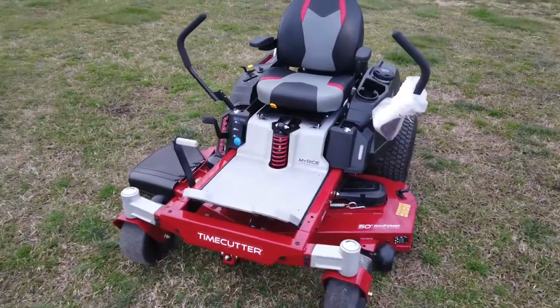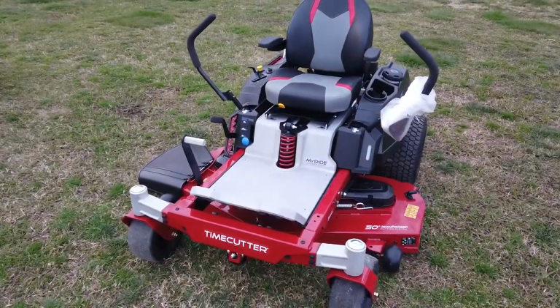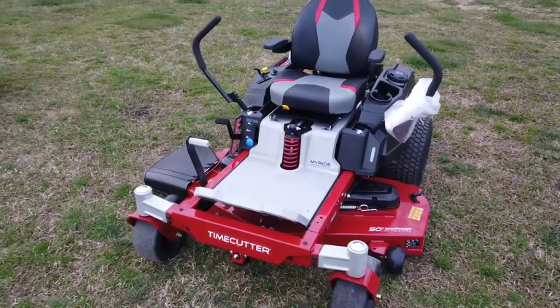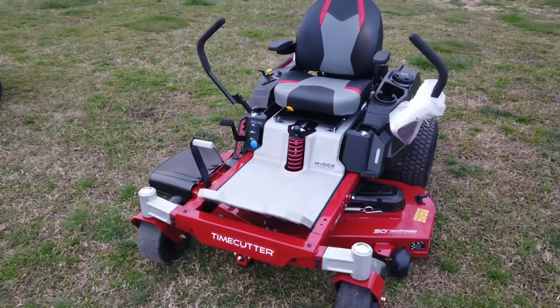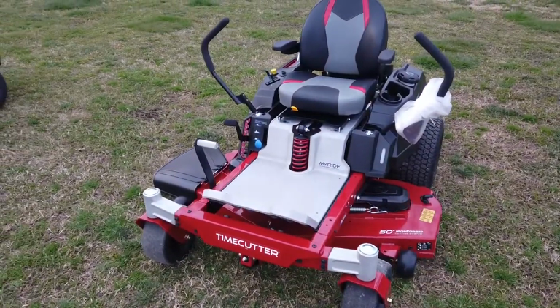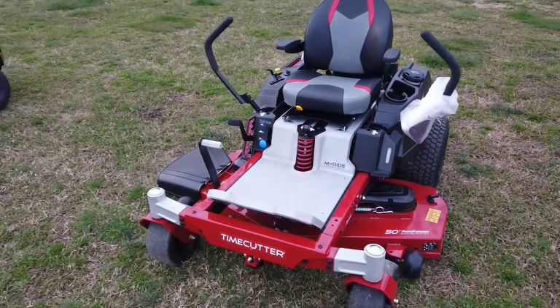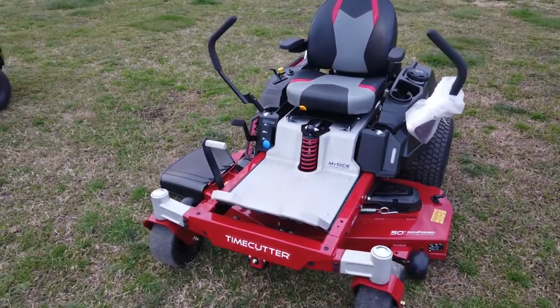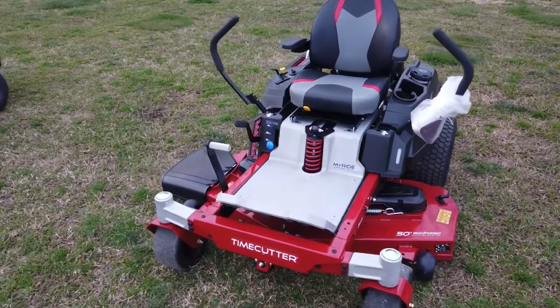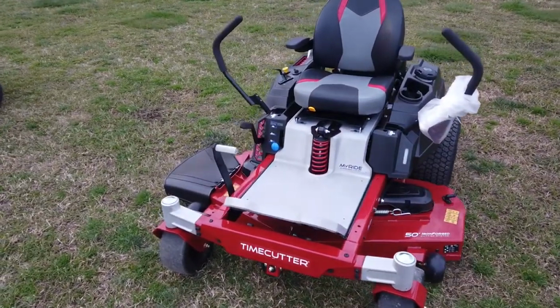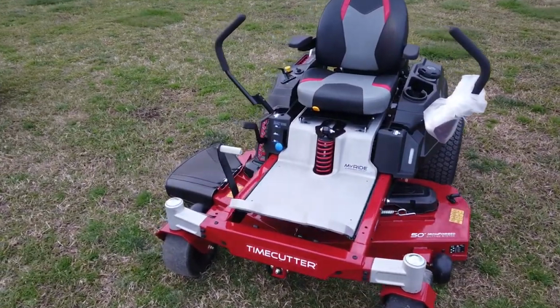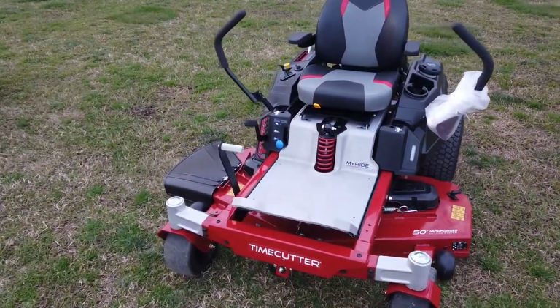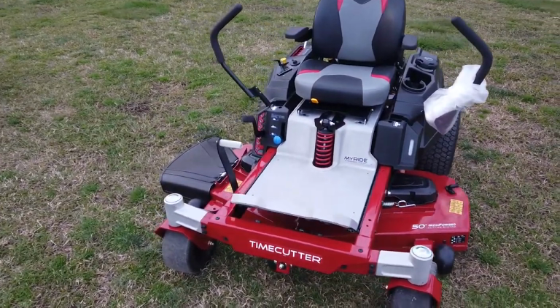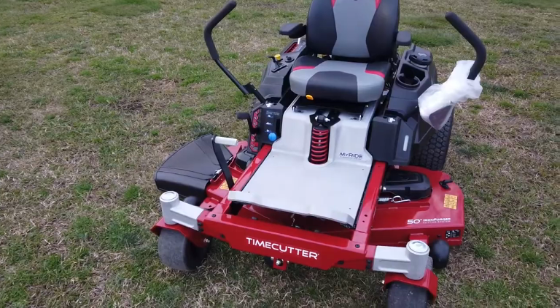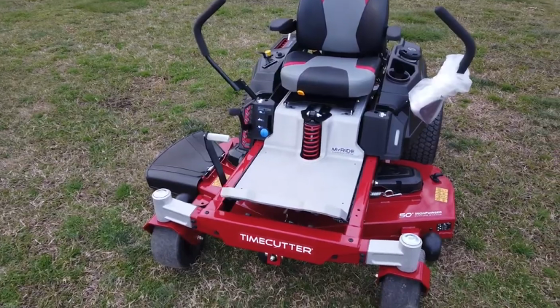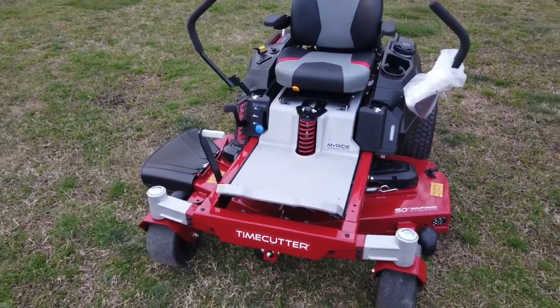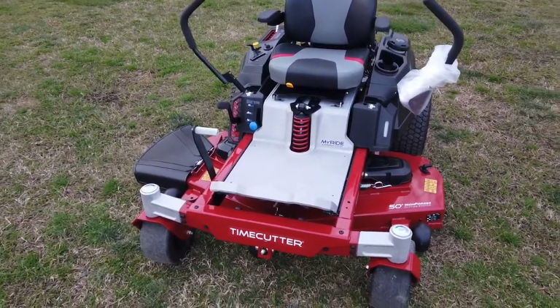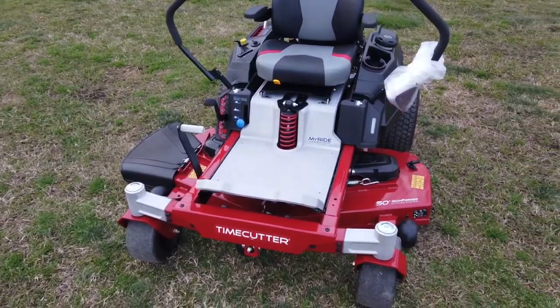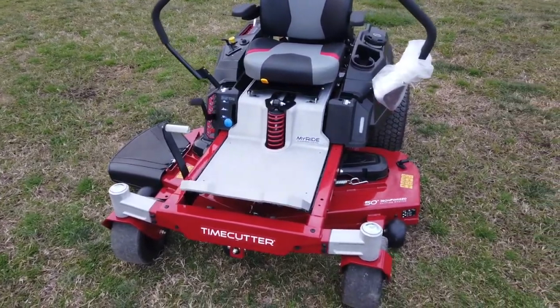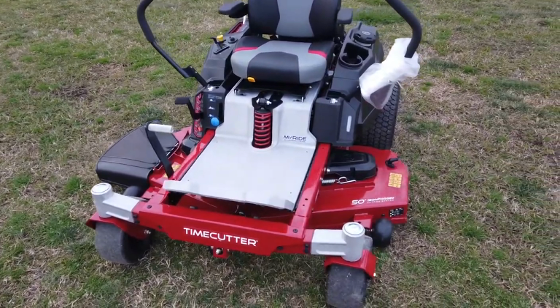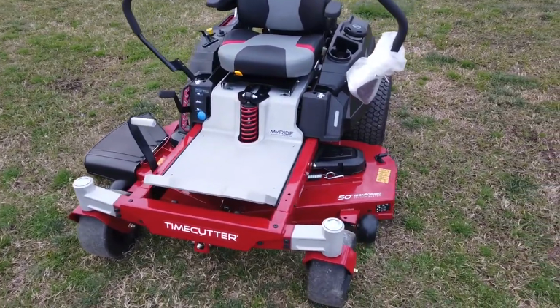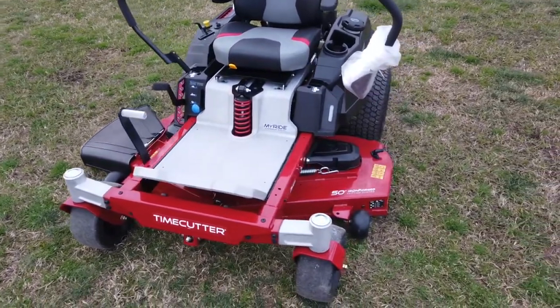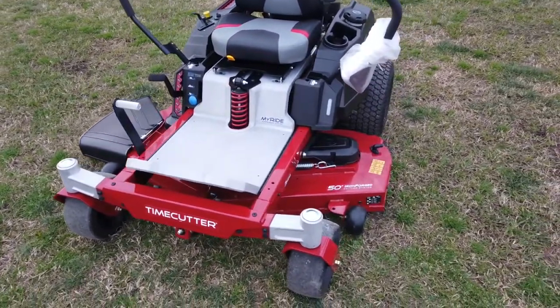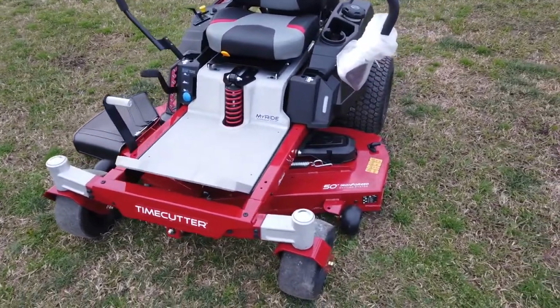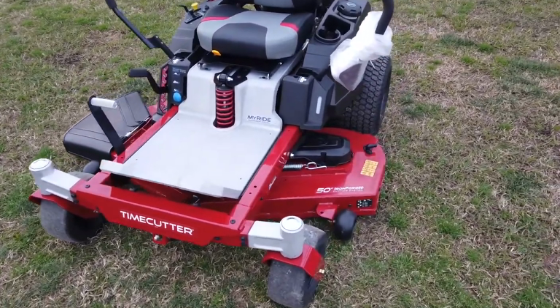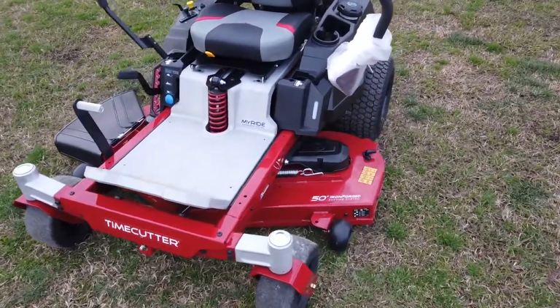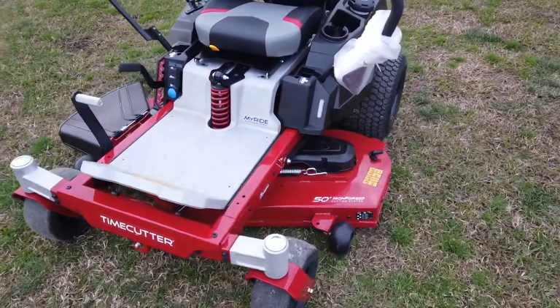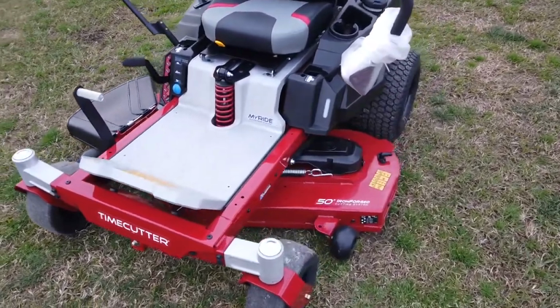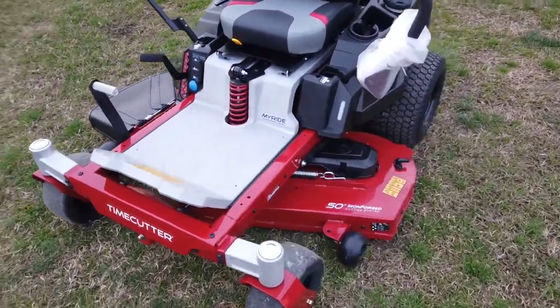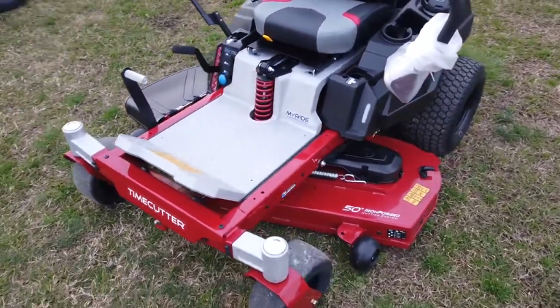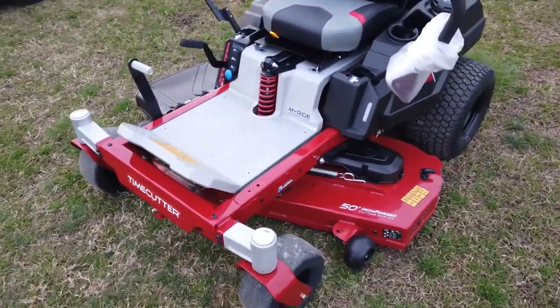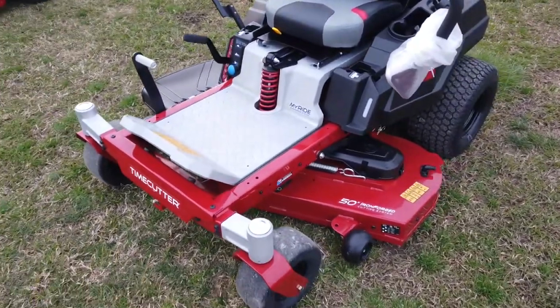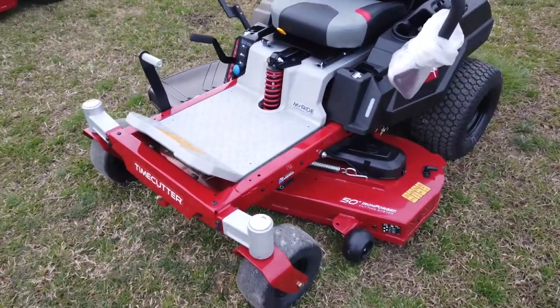This mower does have a 50 inch cutting deck. It's made of 10 gauge steel and it is a fabricated deck.